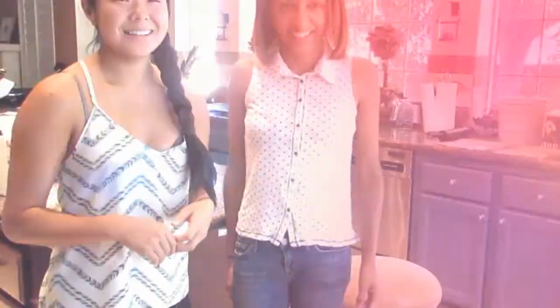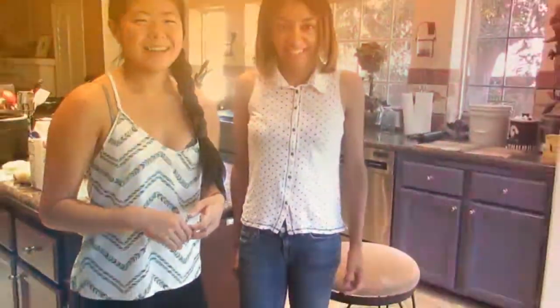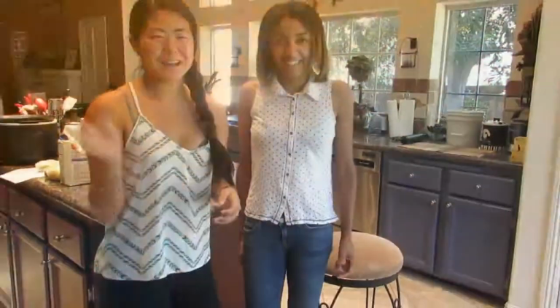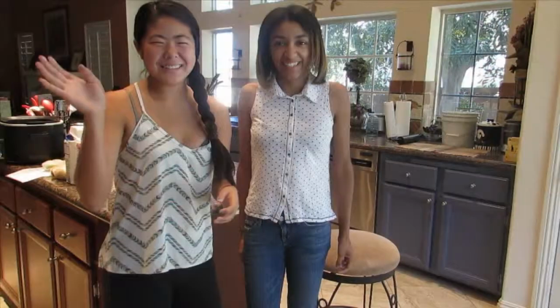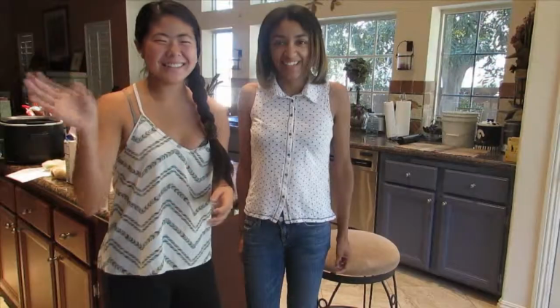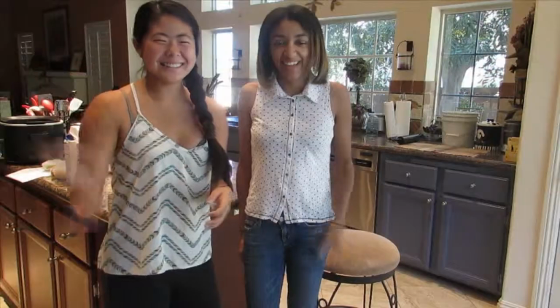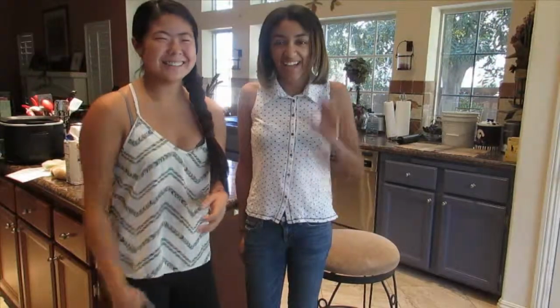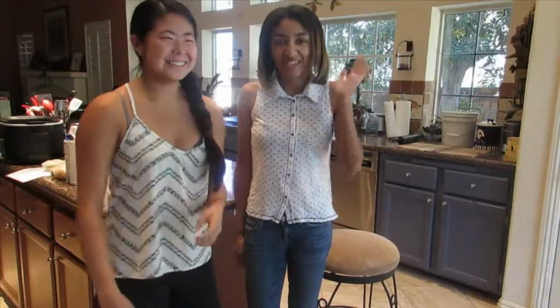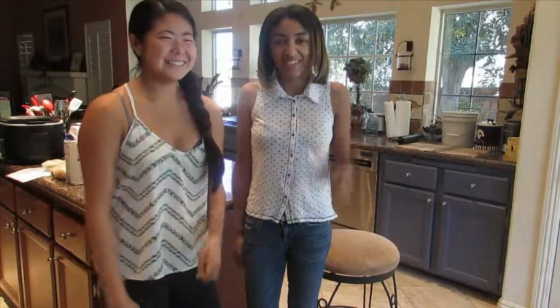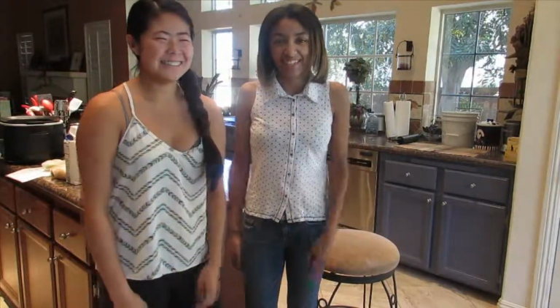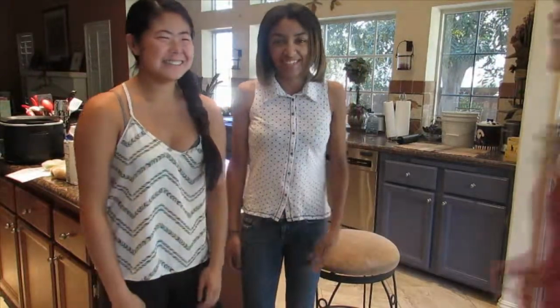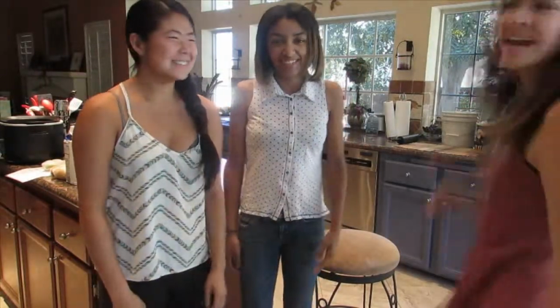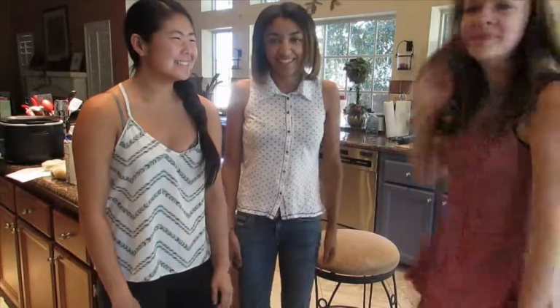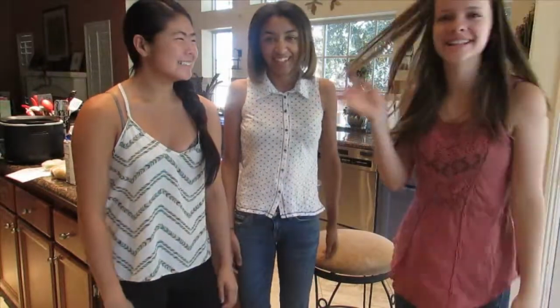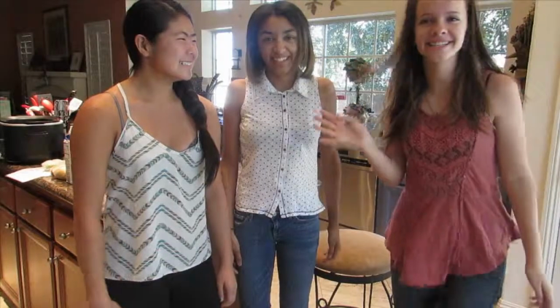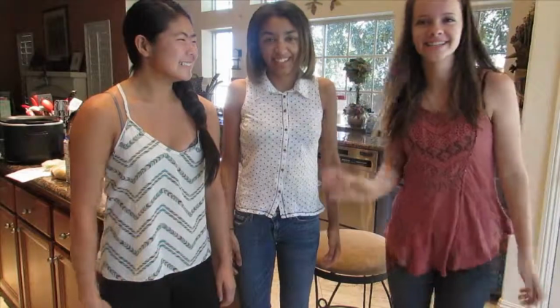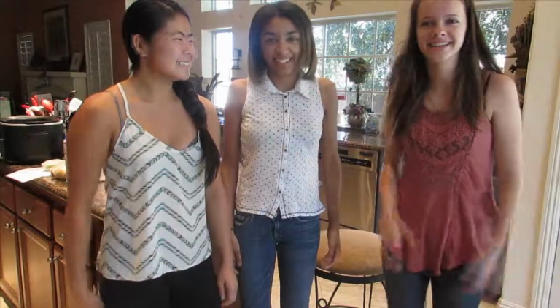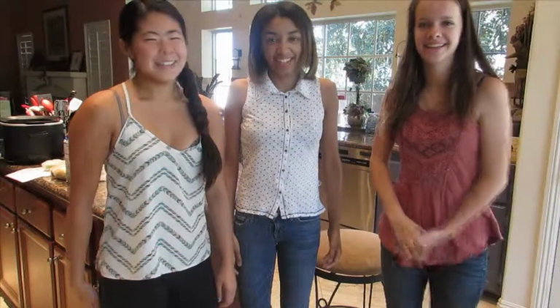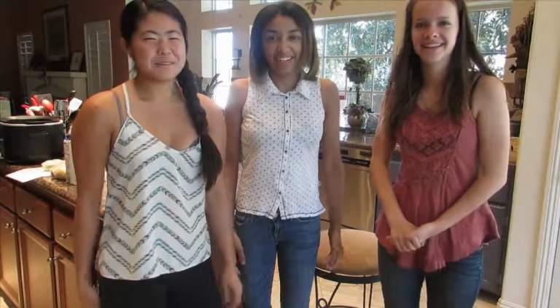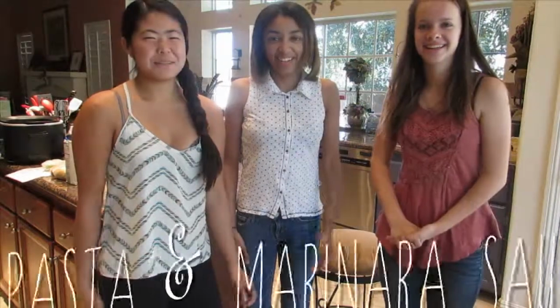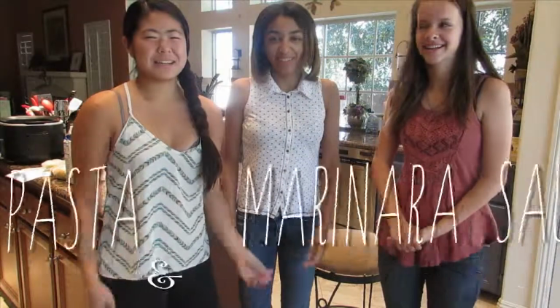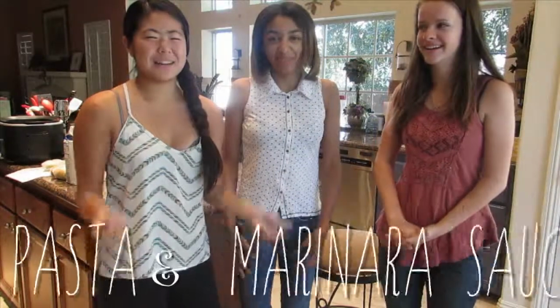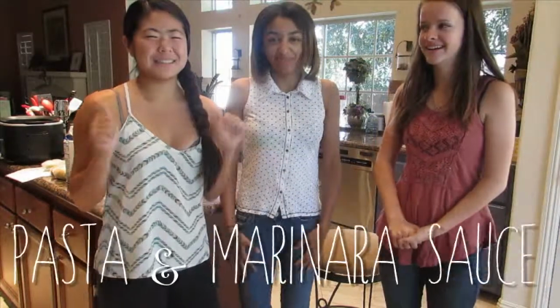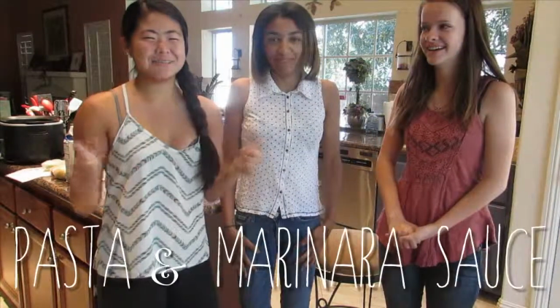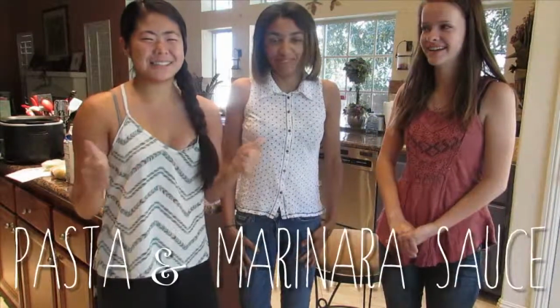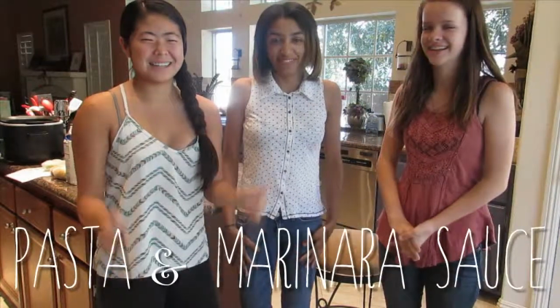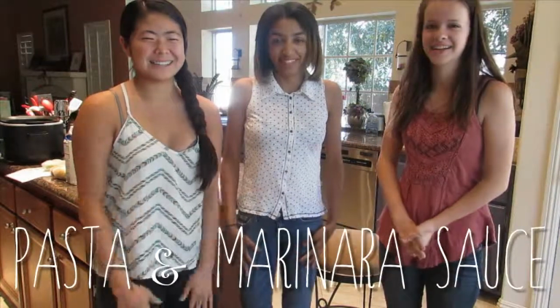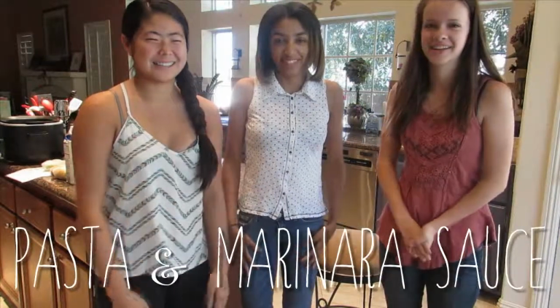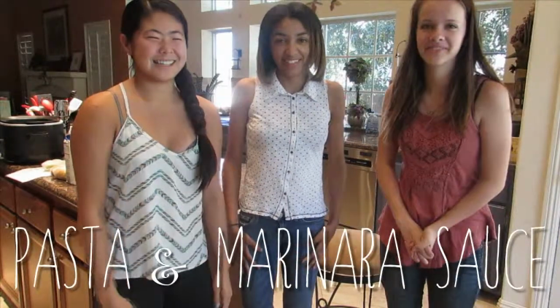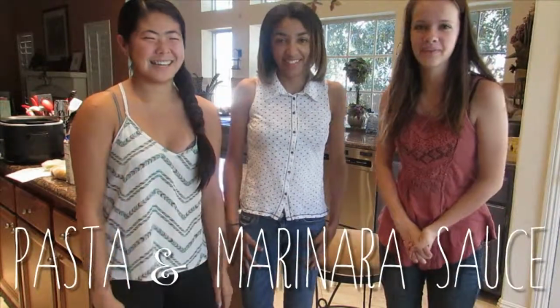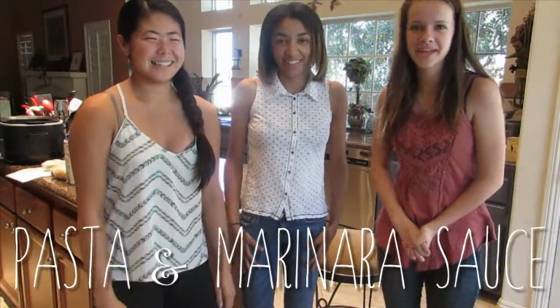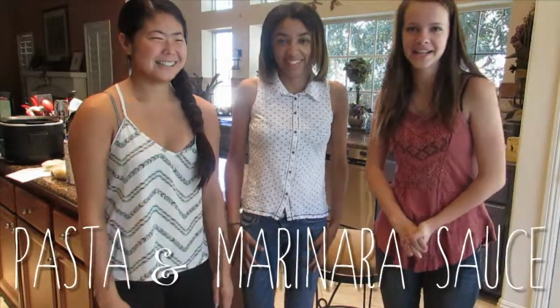Hi, I'm Darren. Hi, I'm Chanel. And I'm Mackenzie. And we're making pasta and marinara sauce today from Italy.